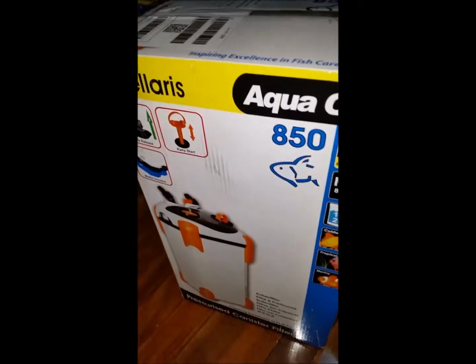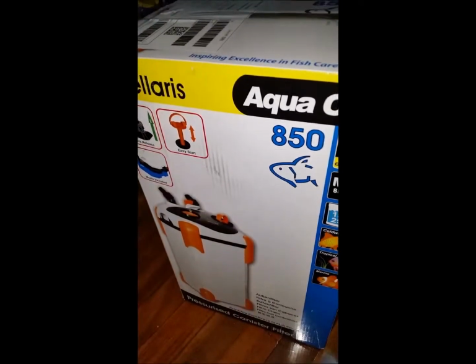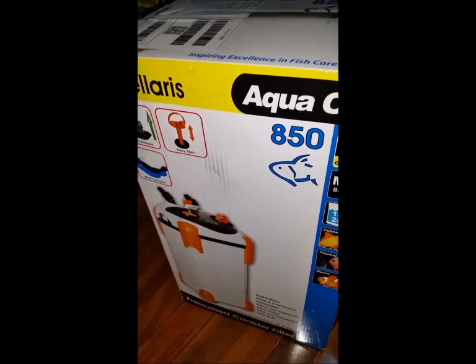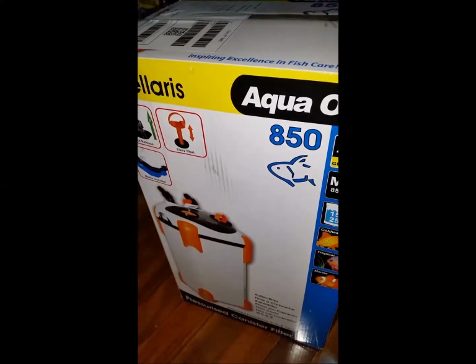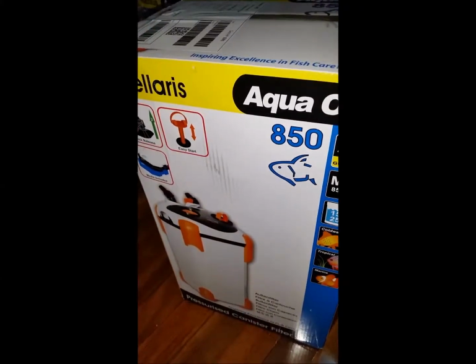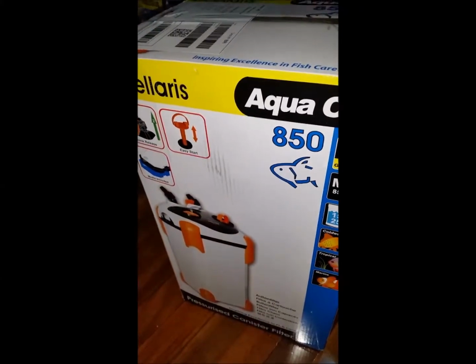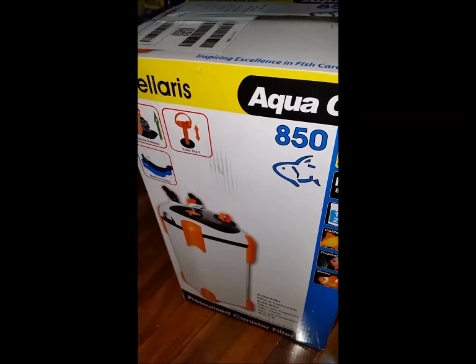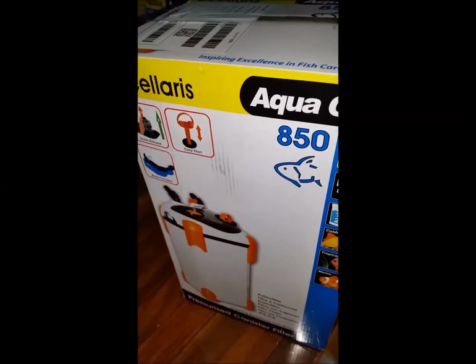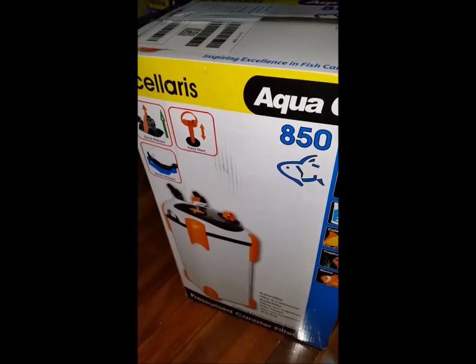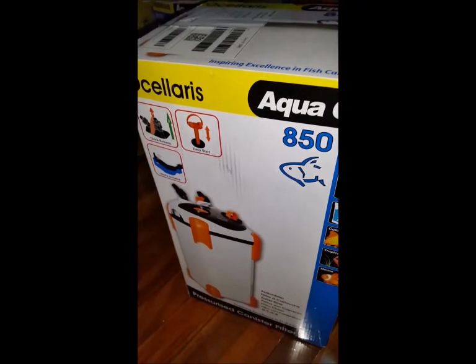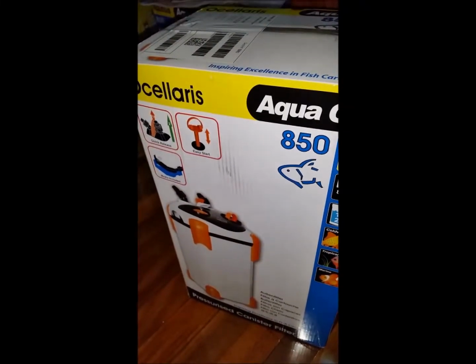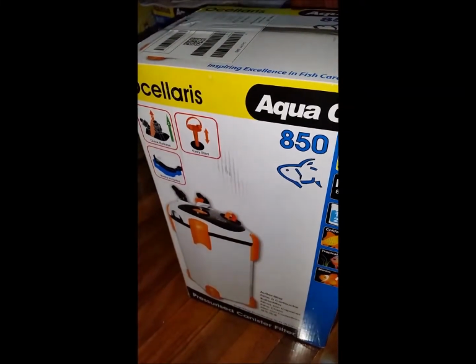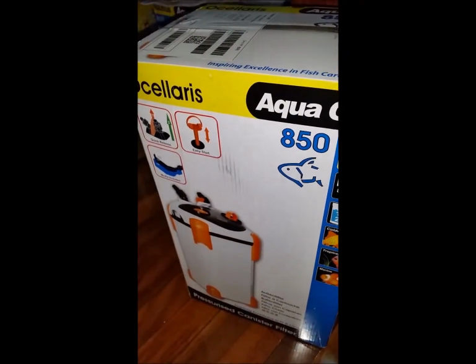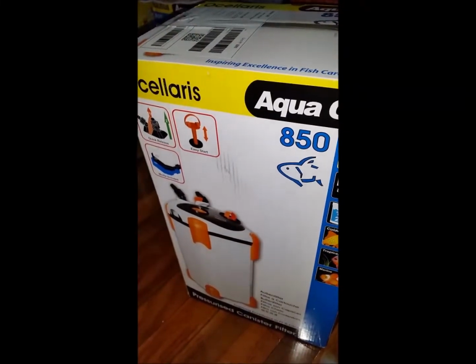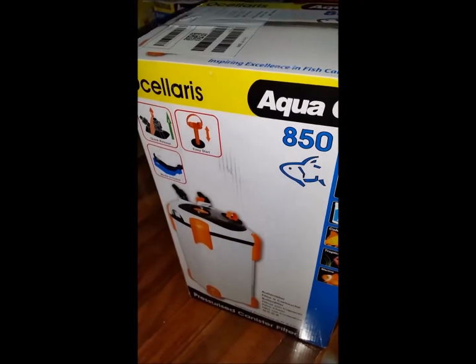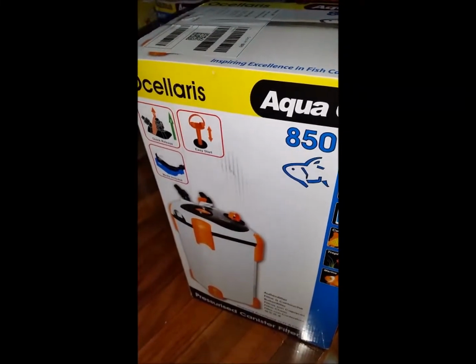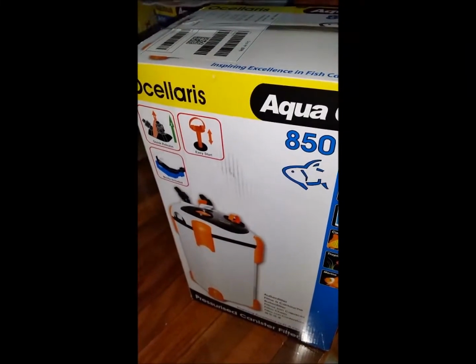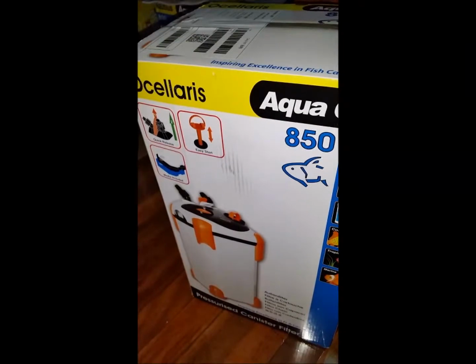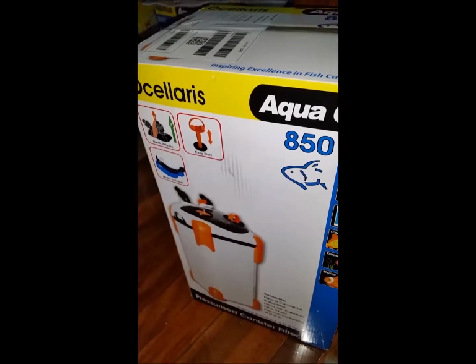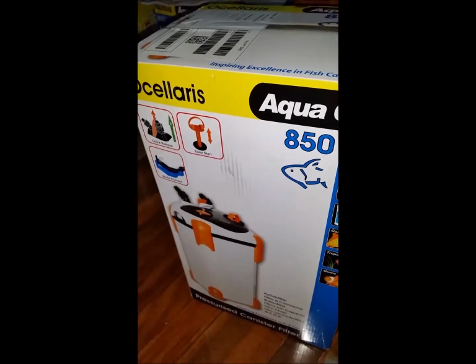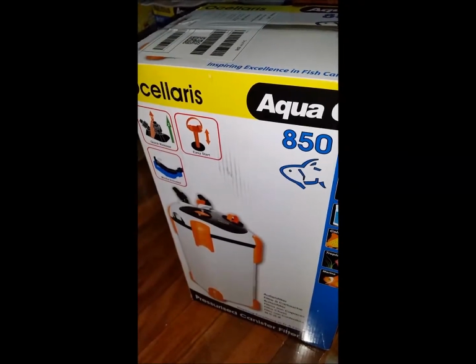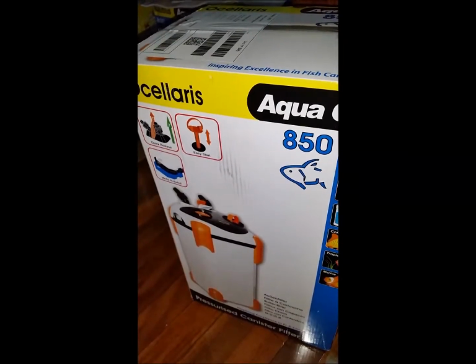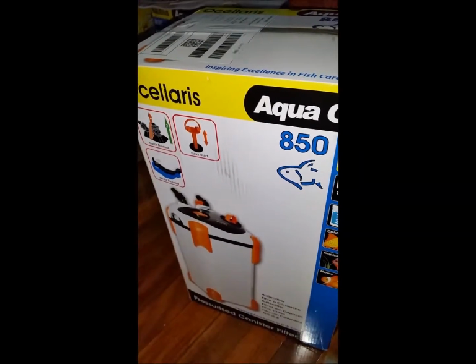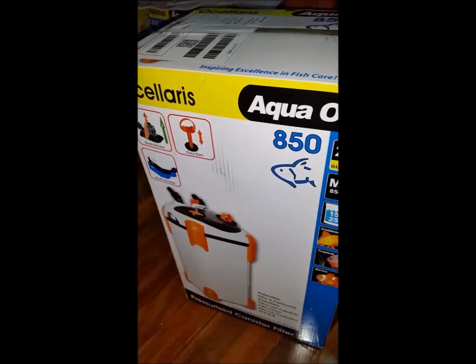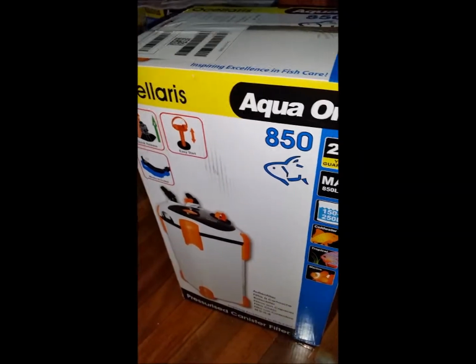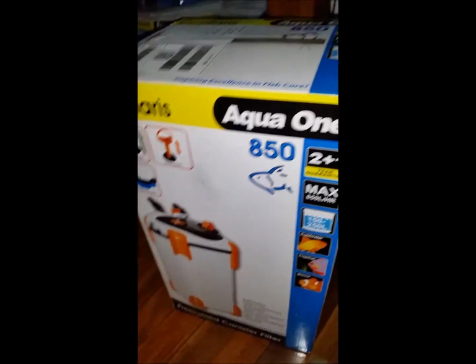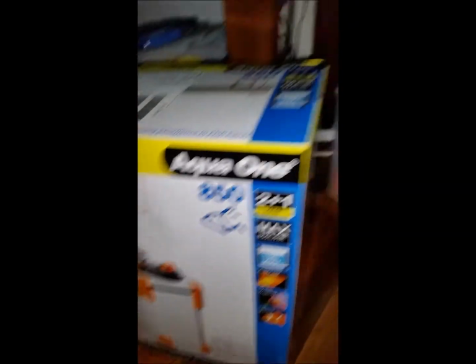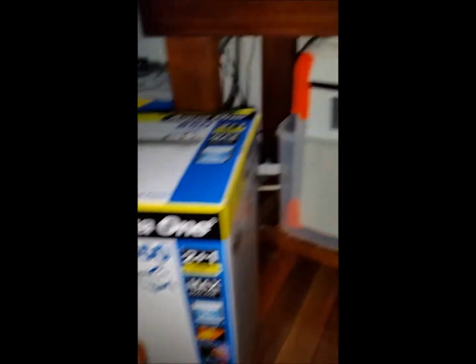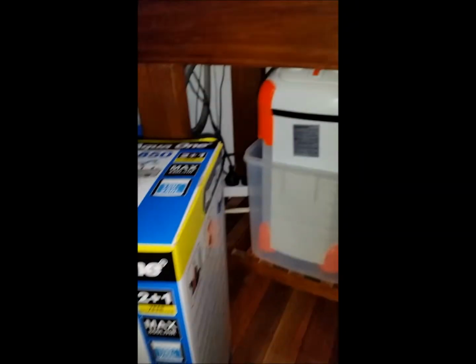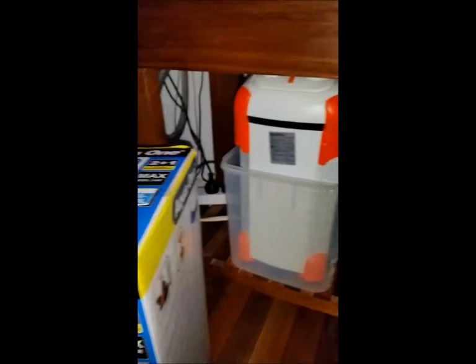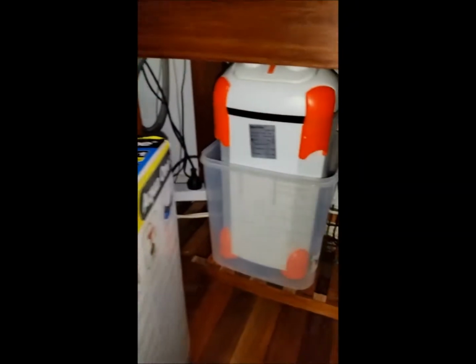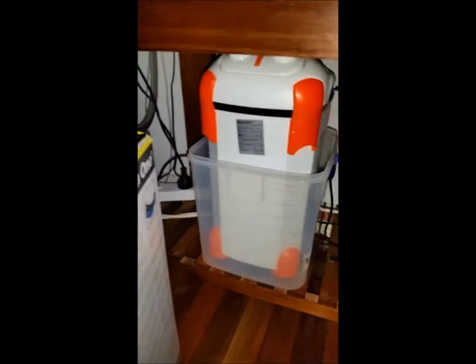This is just the last video of the Aquan Ocelot 850 unboxing. Got it up and running.